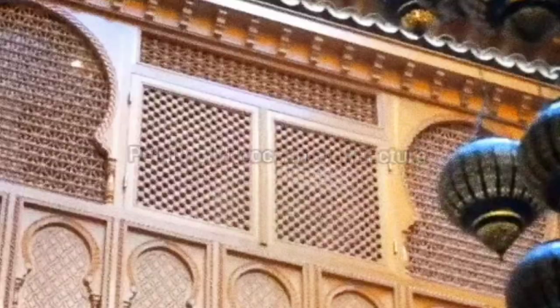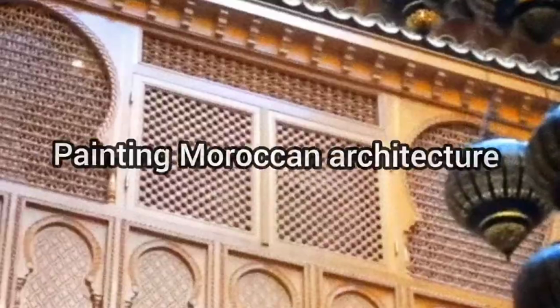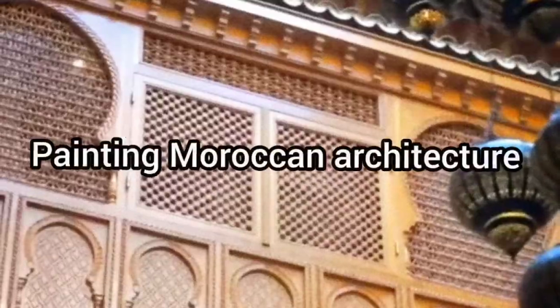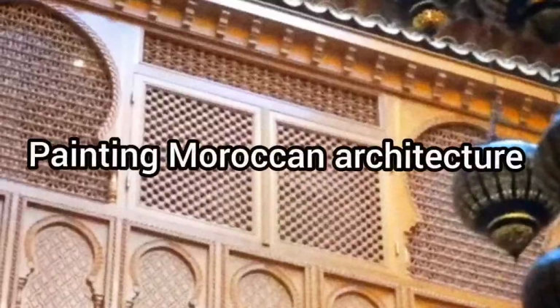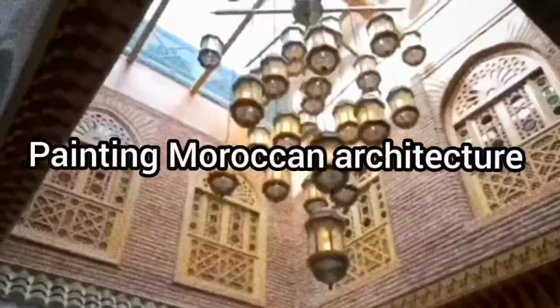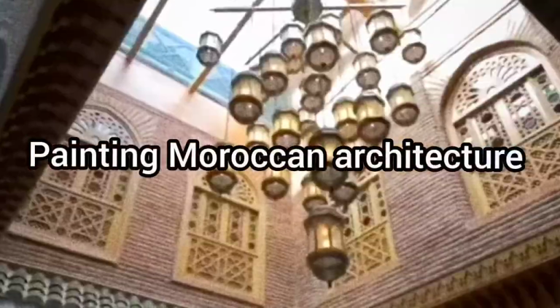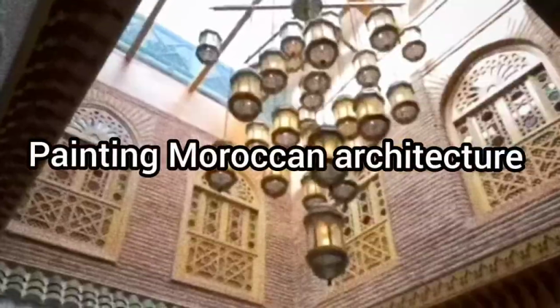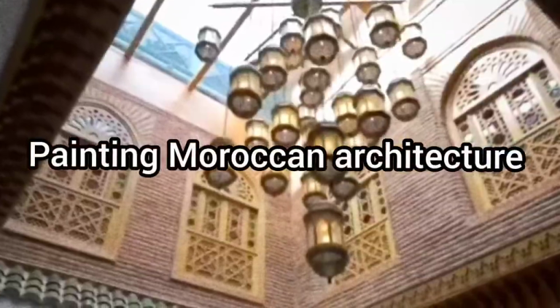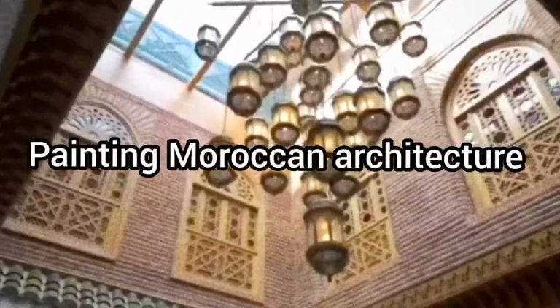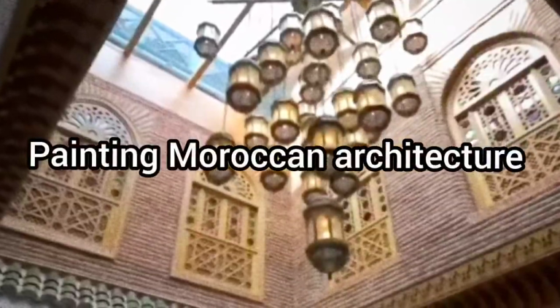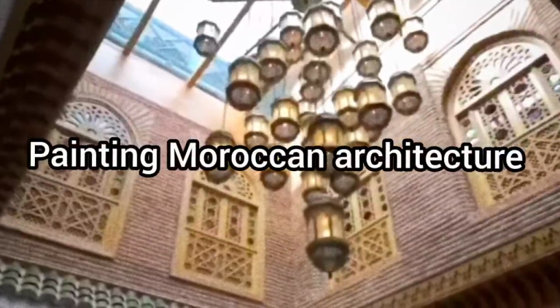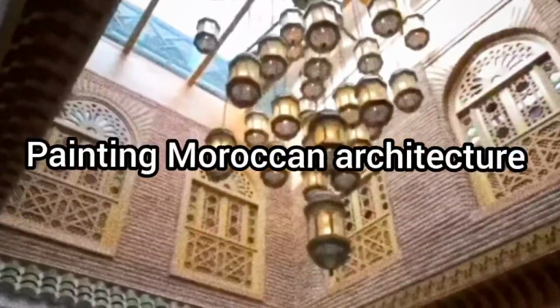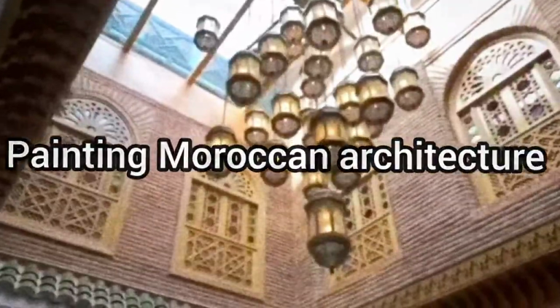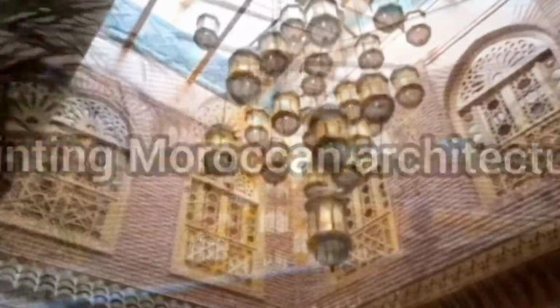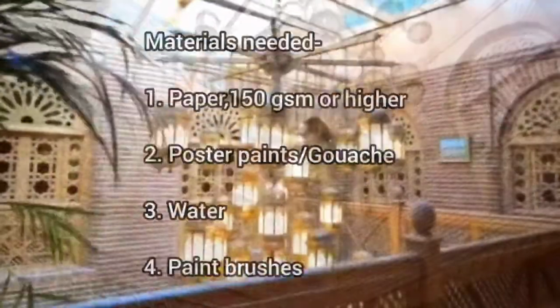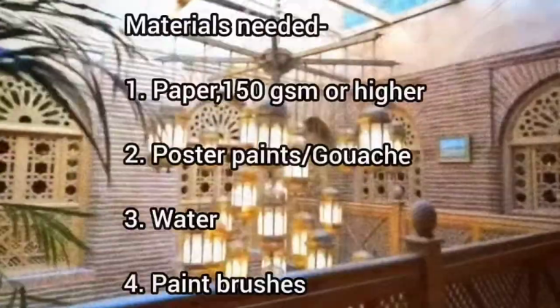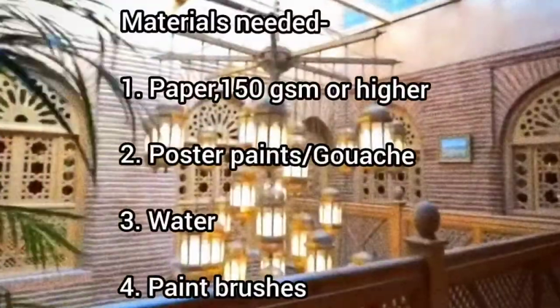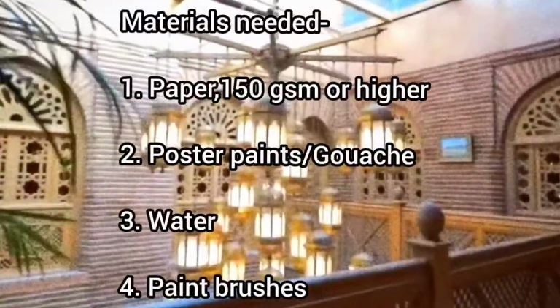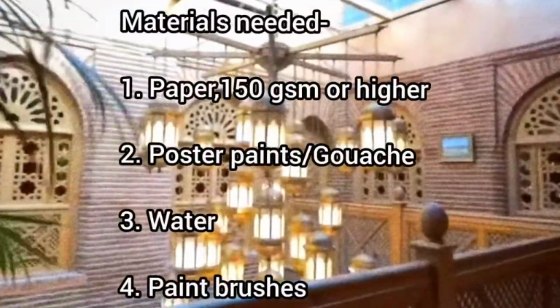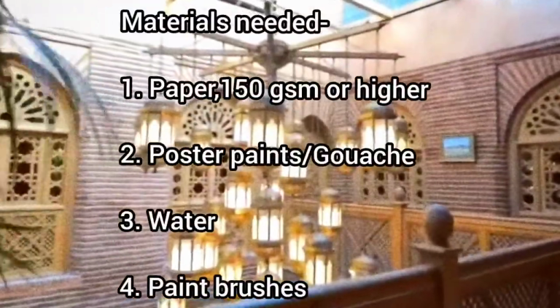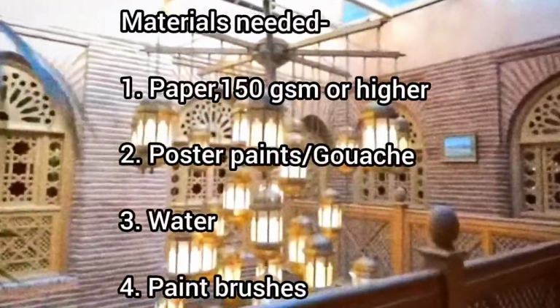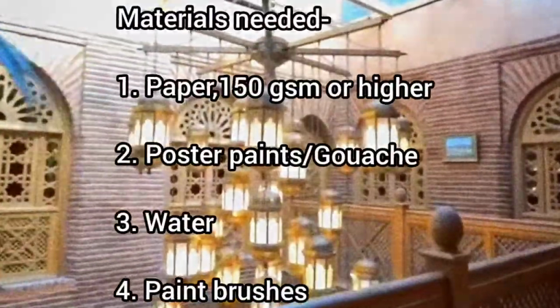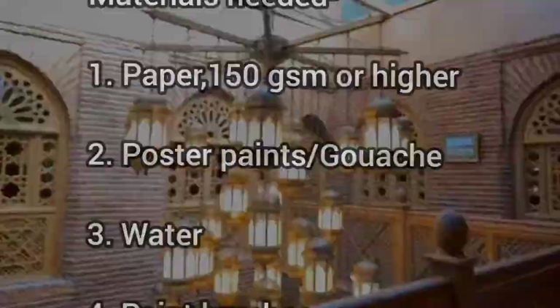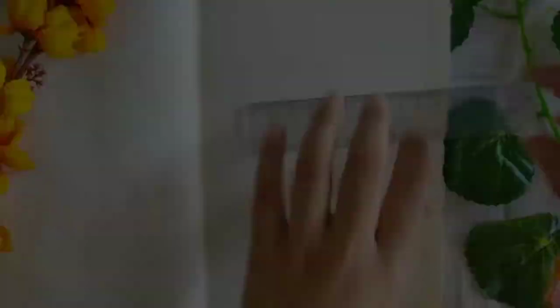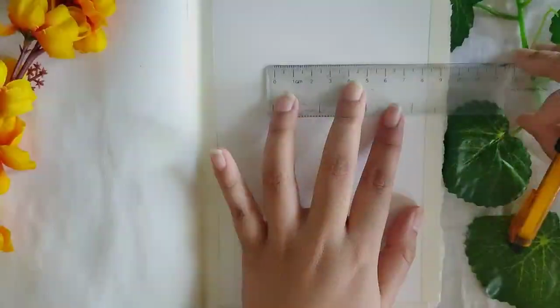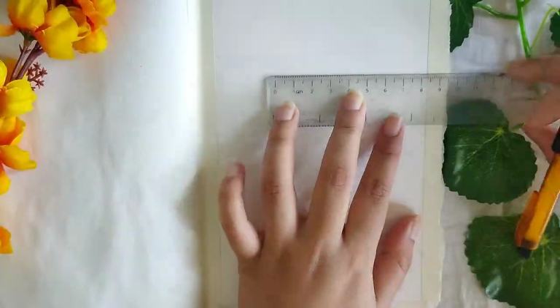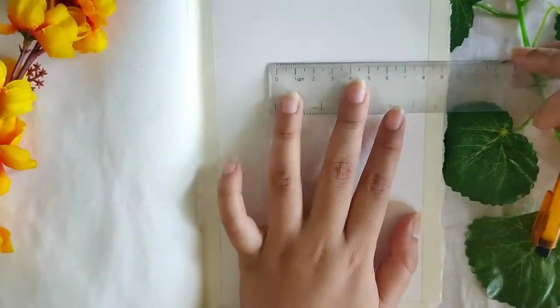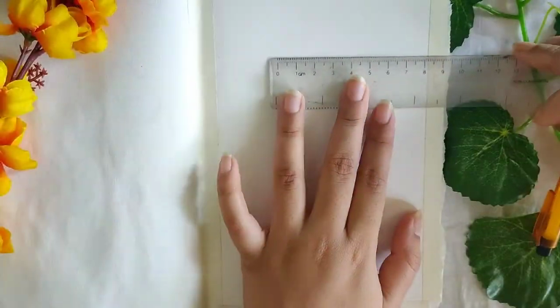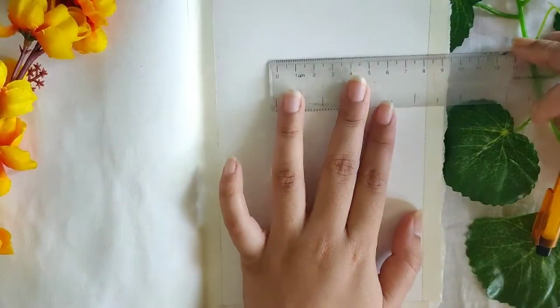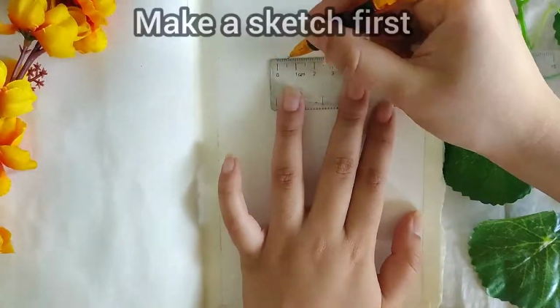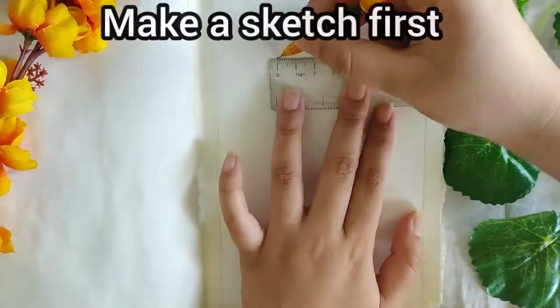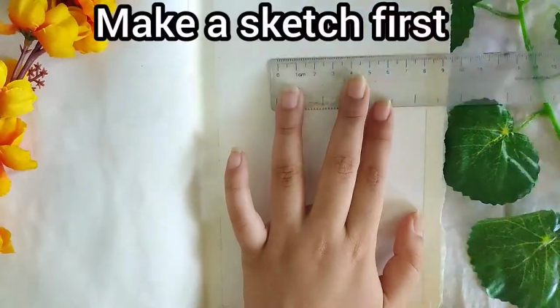Hello everyone, I'm back with another art tutorial and today we'll be painting some Moroccan architecture.